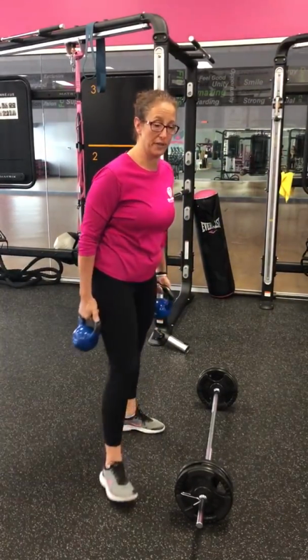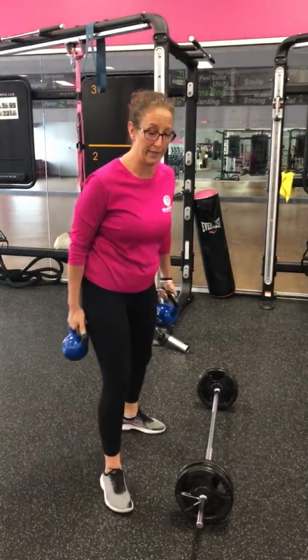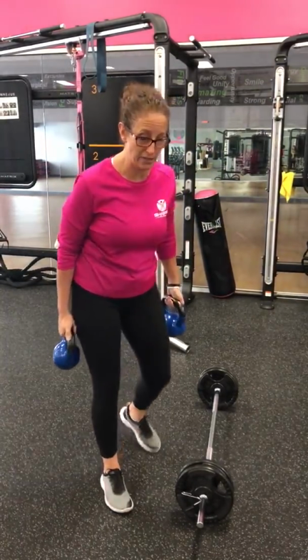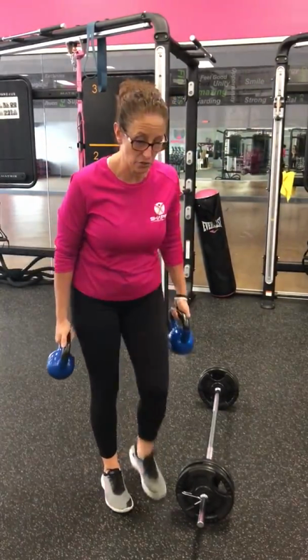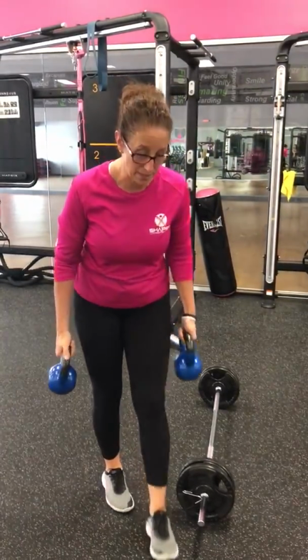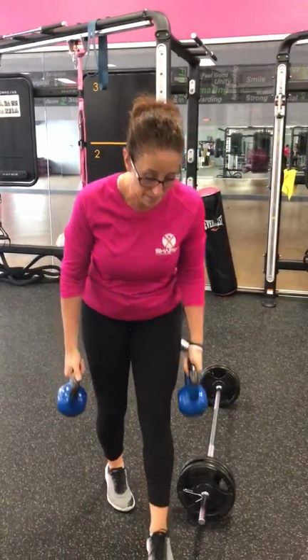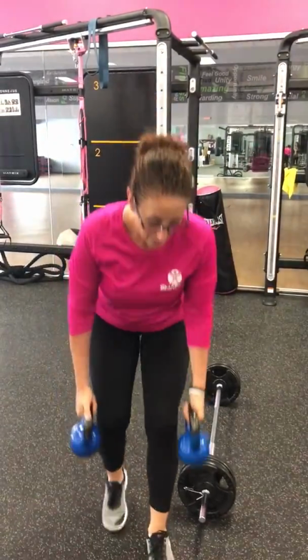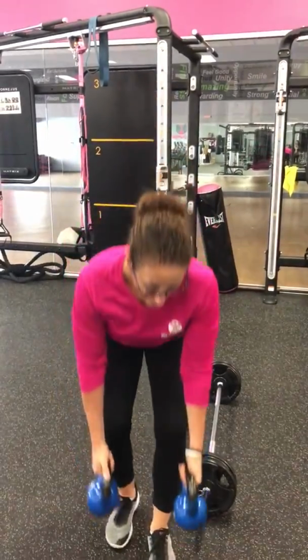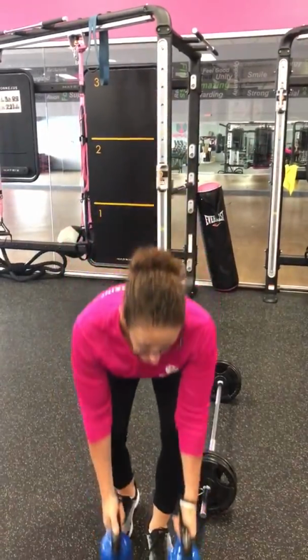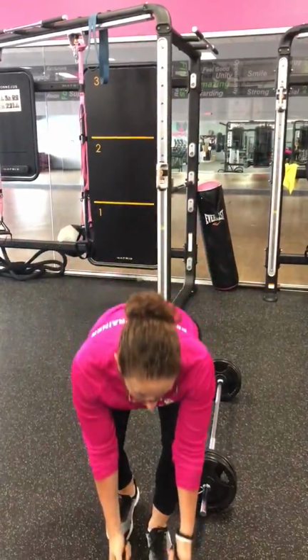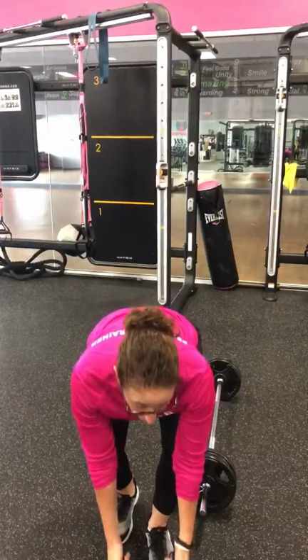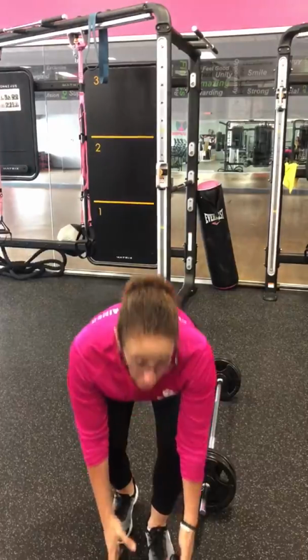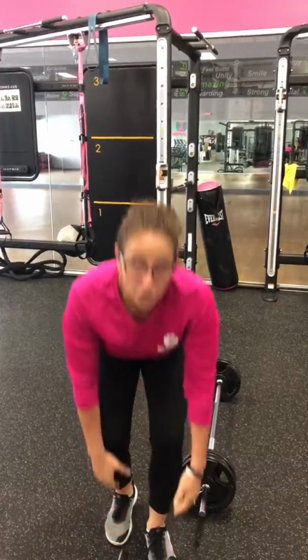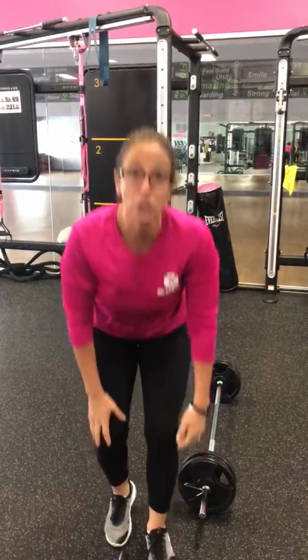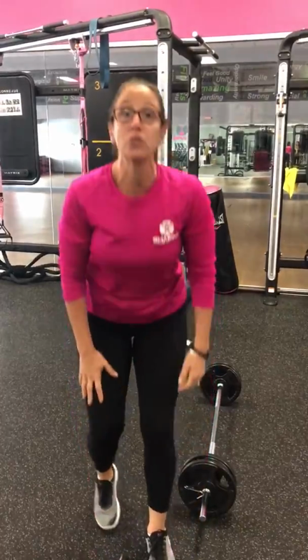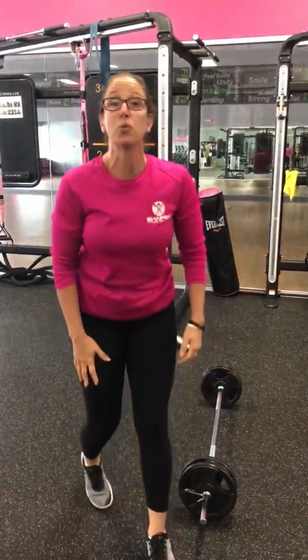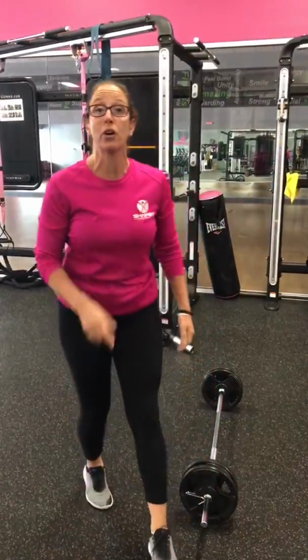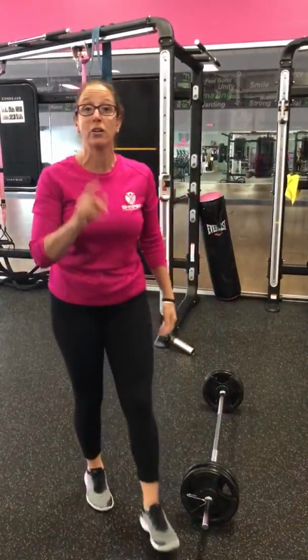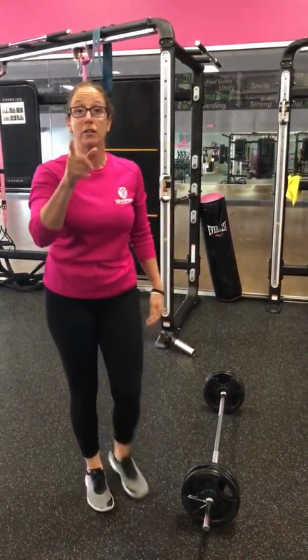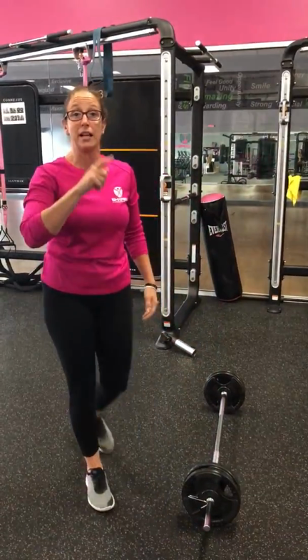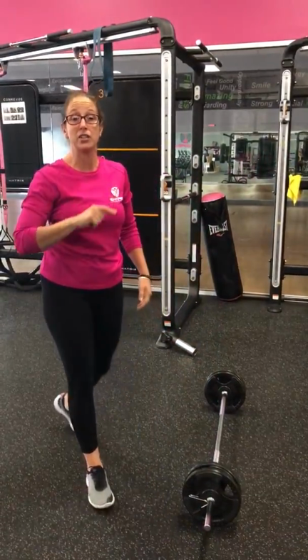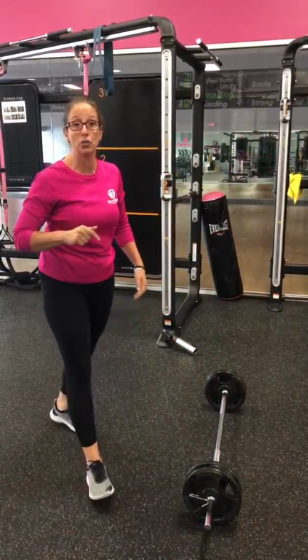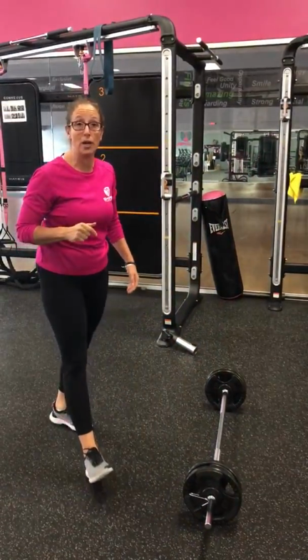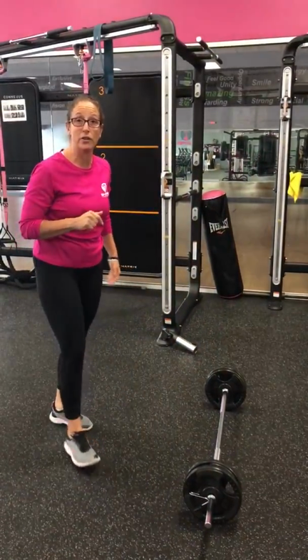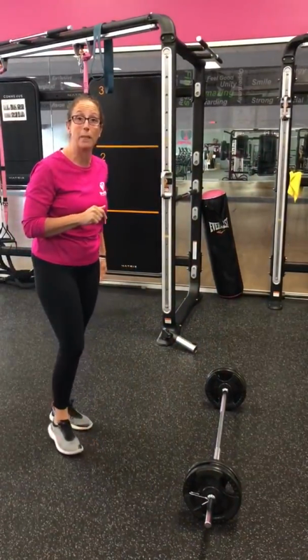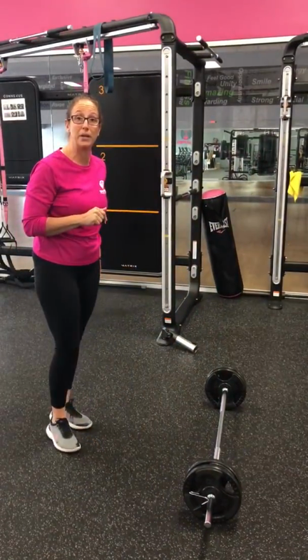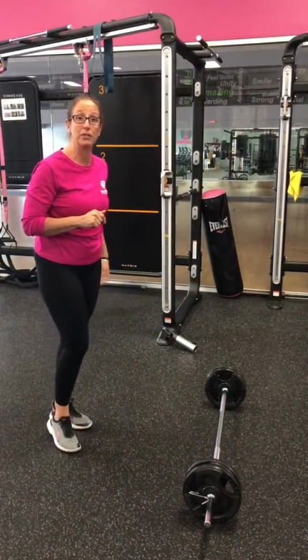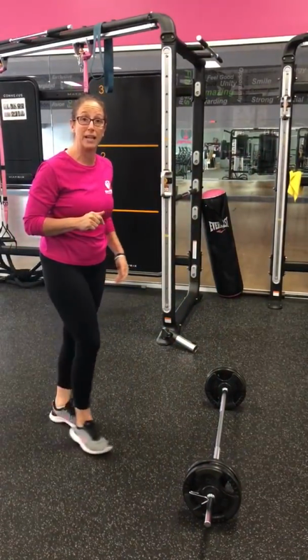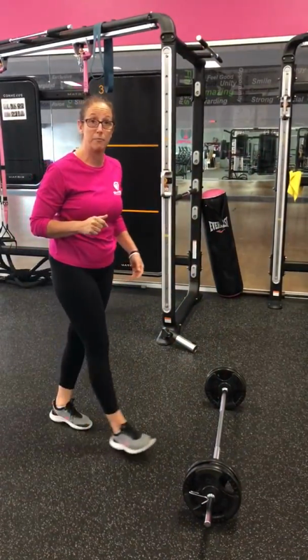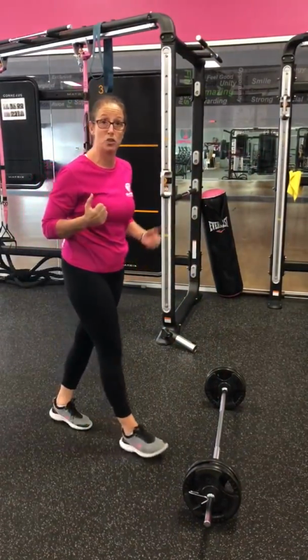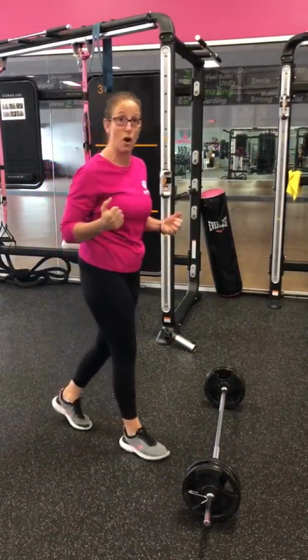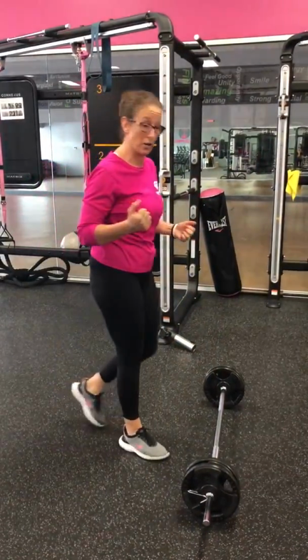Don't forget that squeeze — you've got to feel those glutes work. That's the only way they're going to build and get stronger.